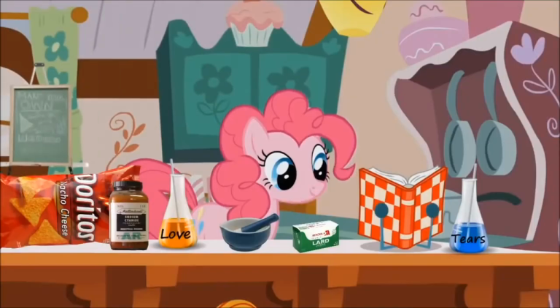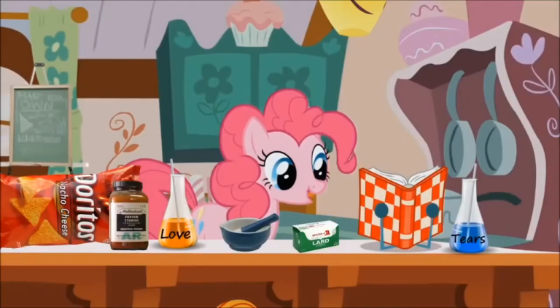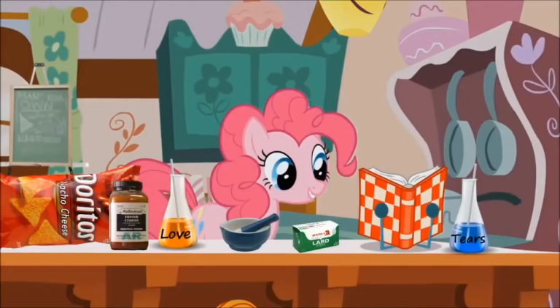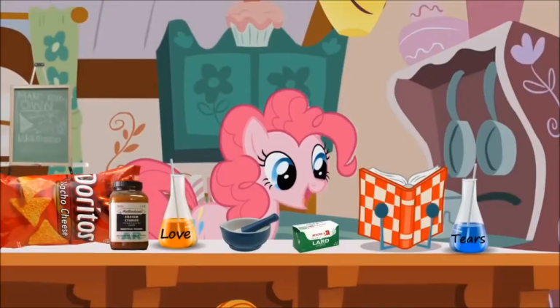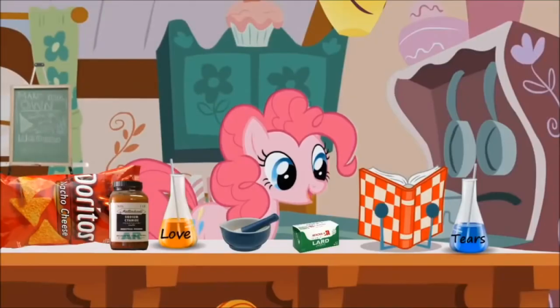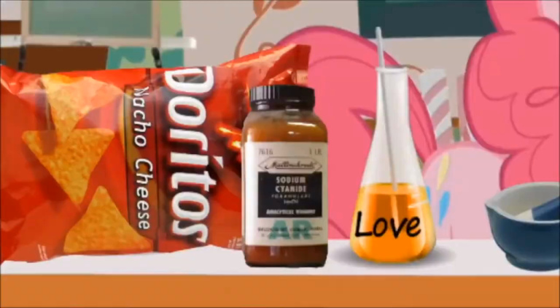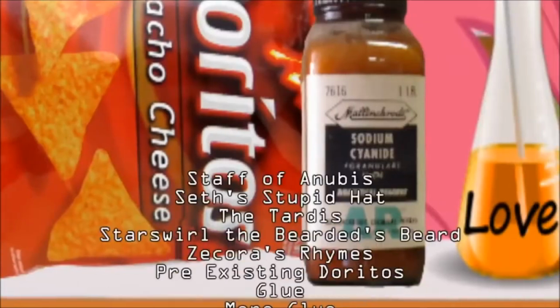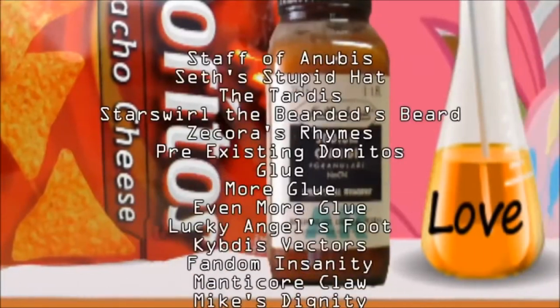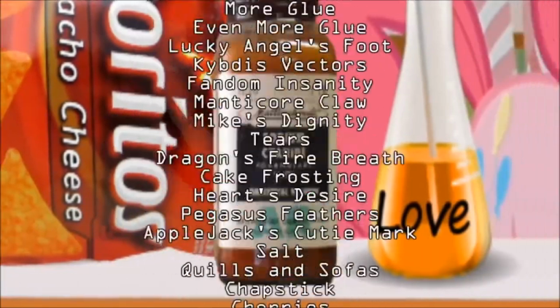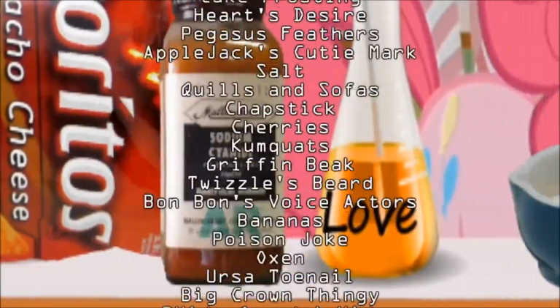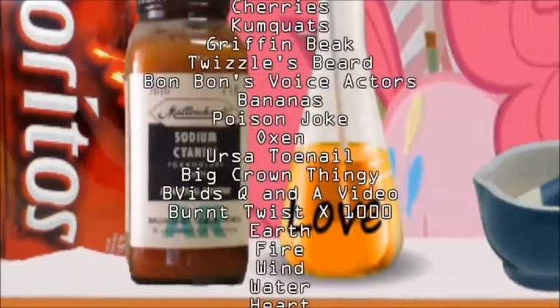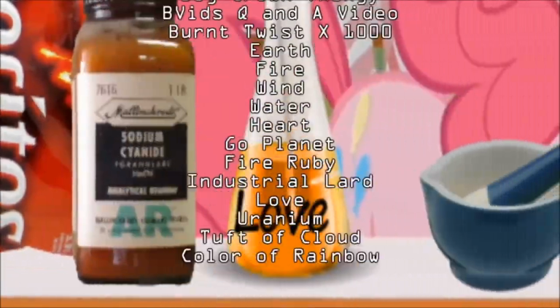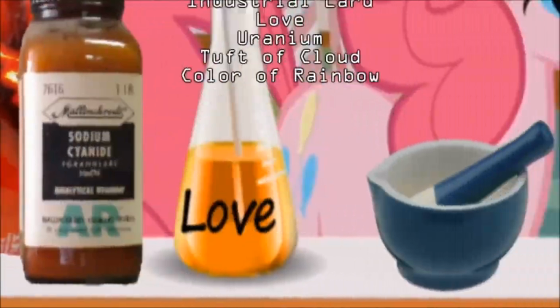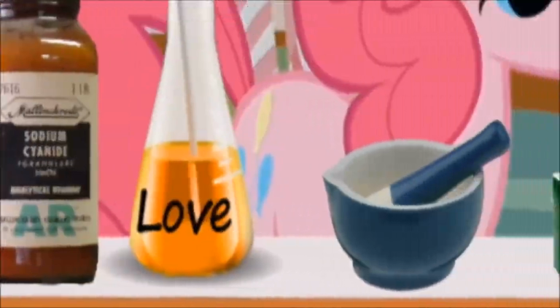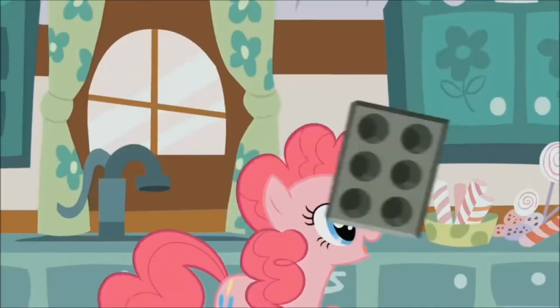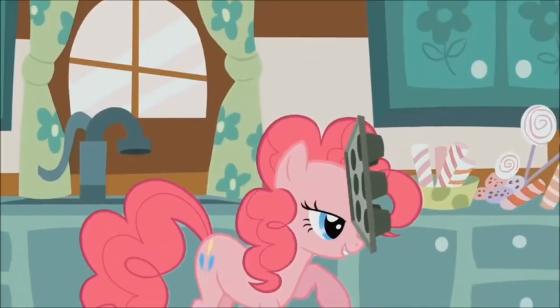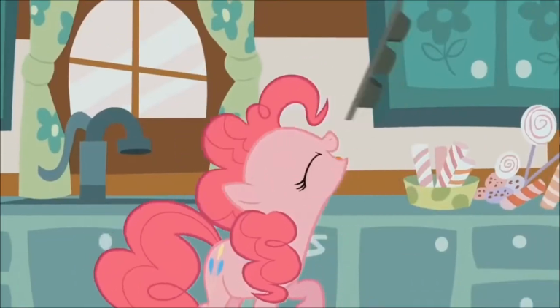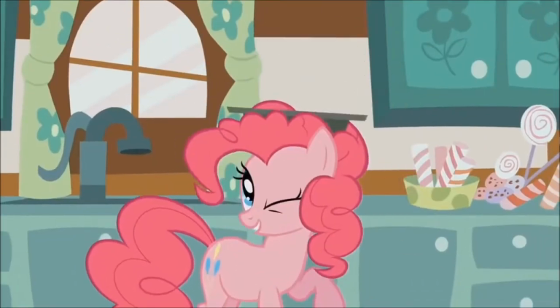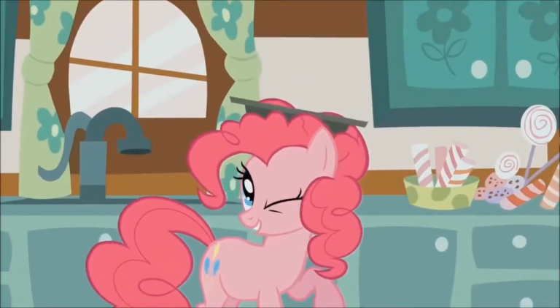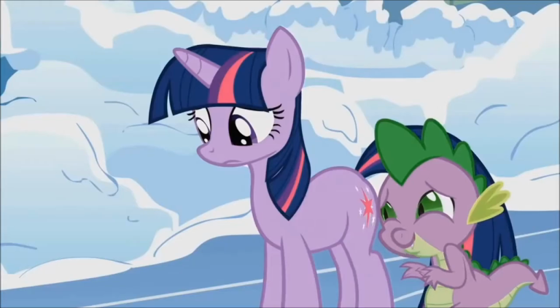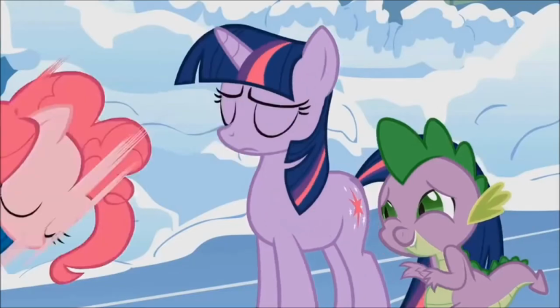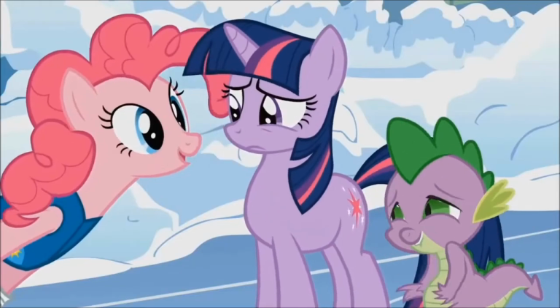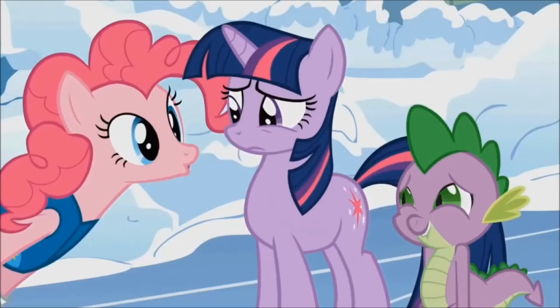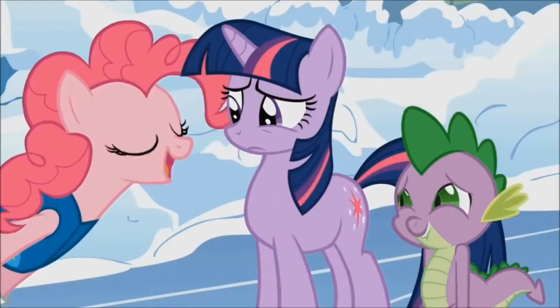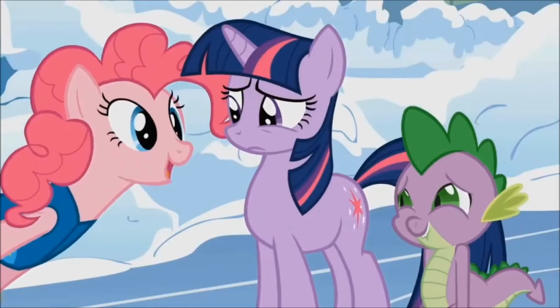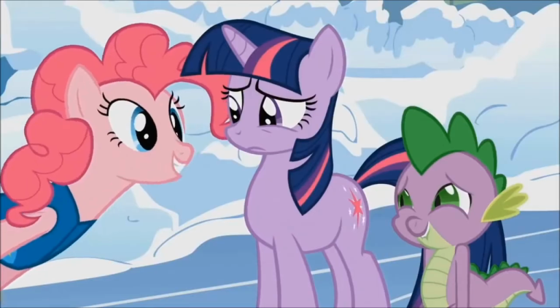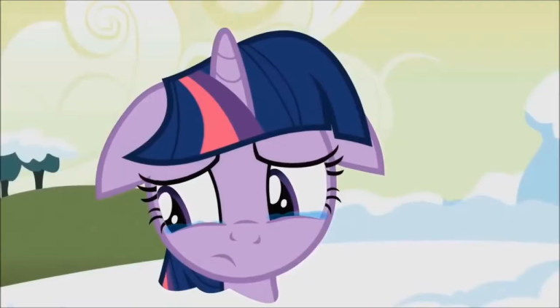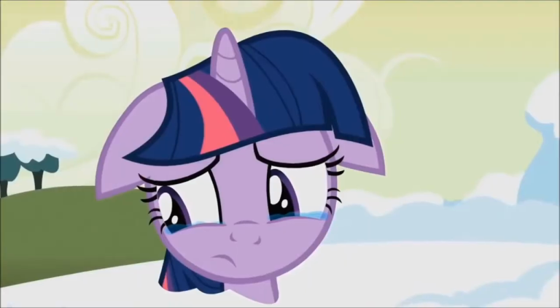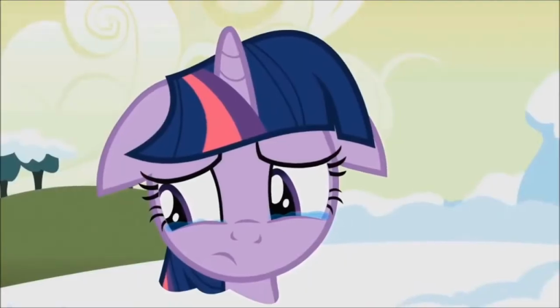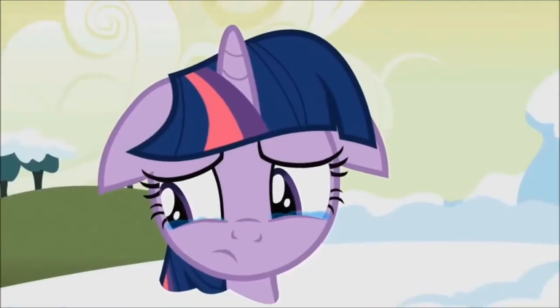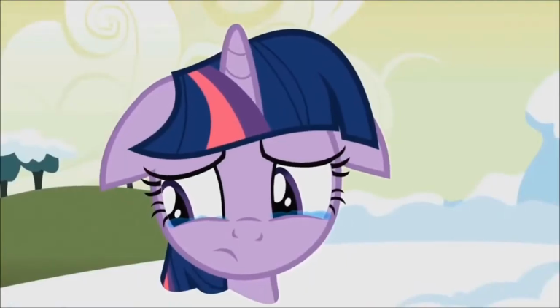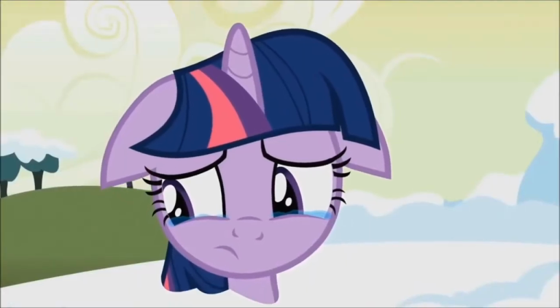Okay, to save time I've already gathered the ingredients. Now, of course the hardest part about this is going to be finding a unicorn and then making it cry.